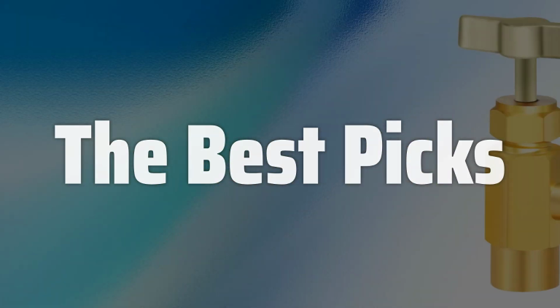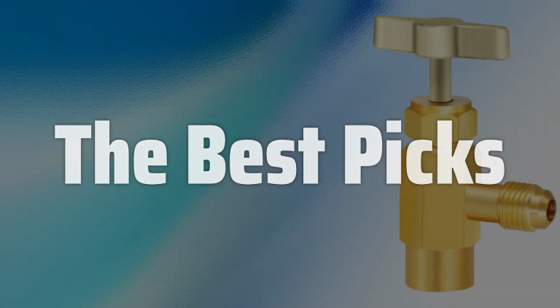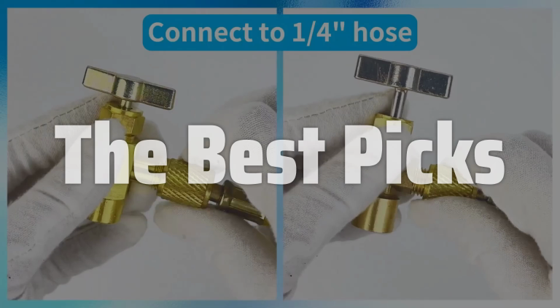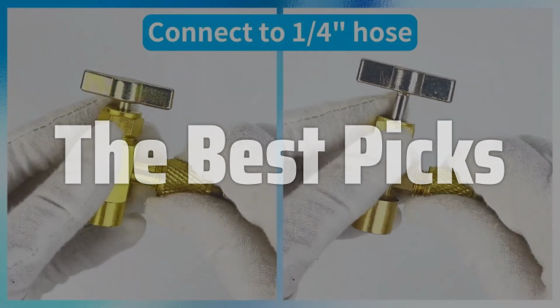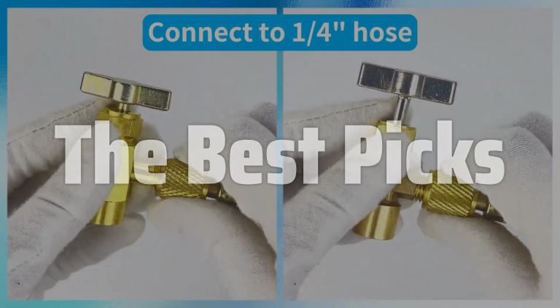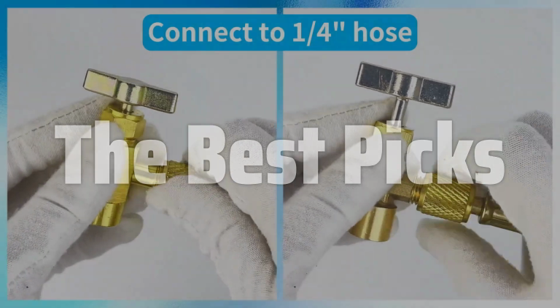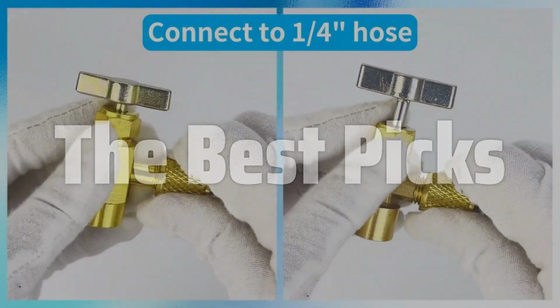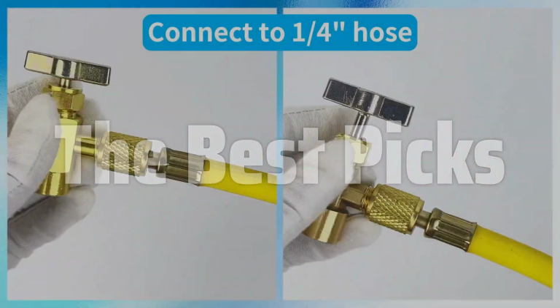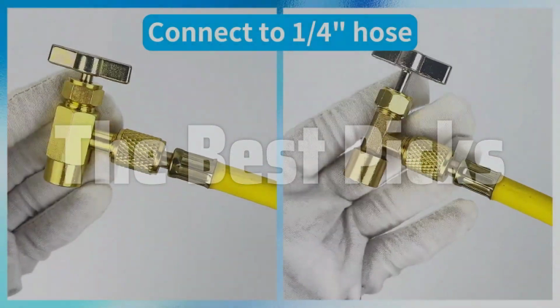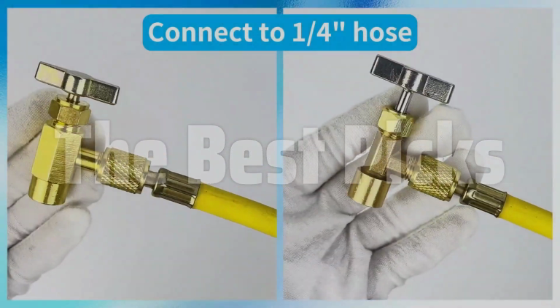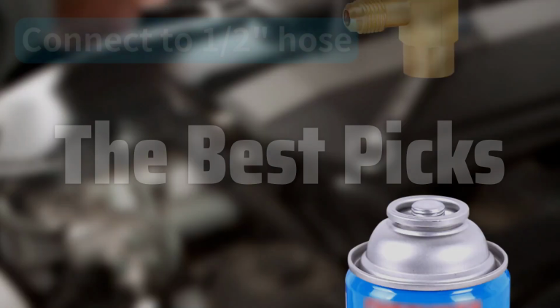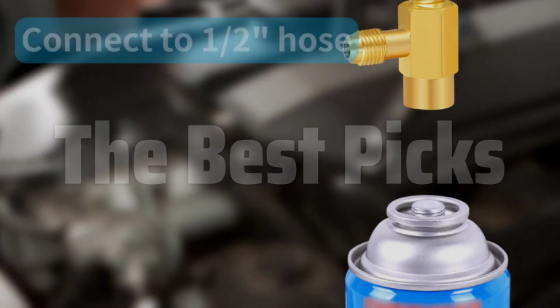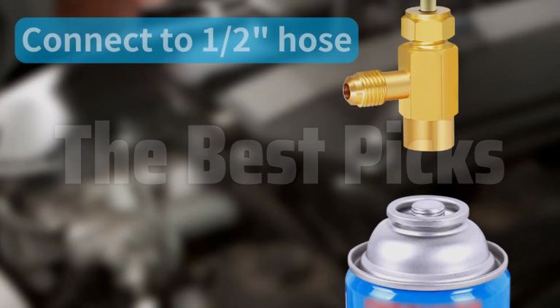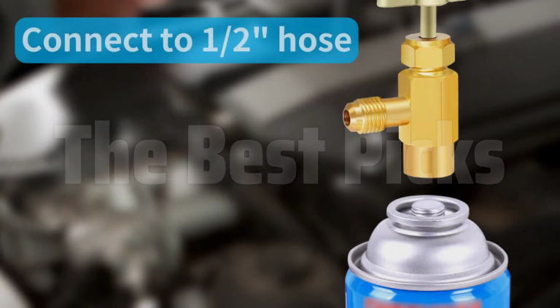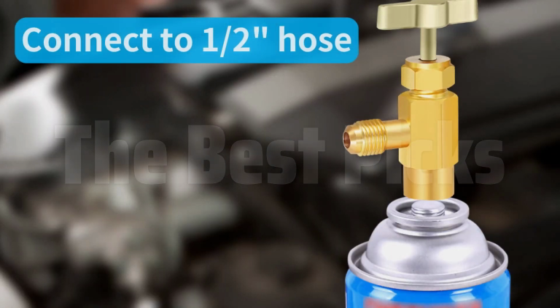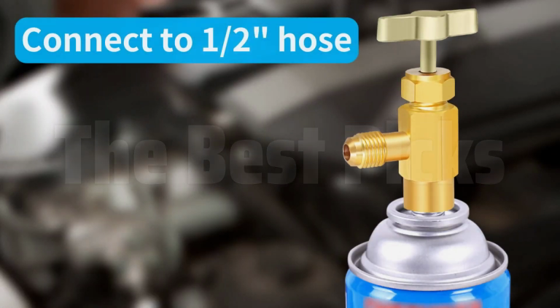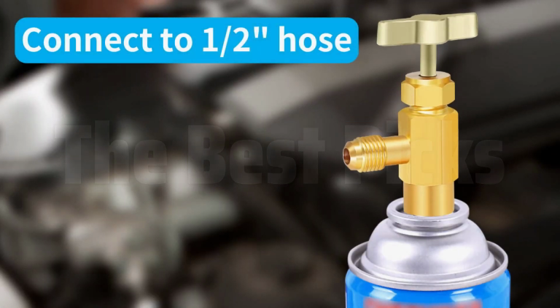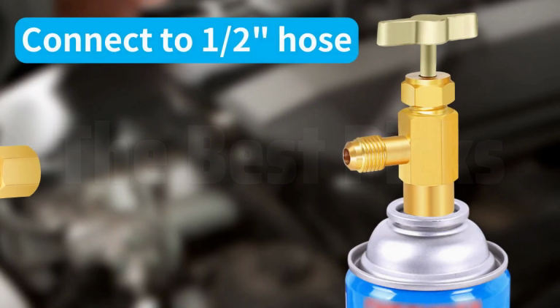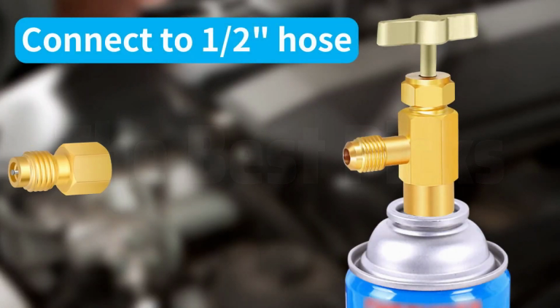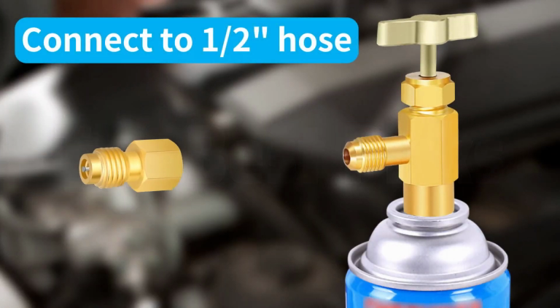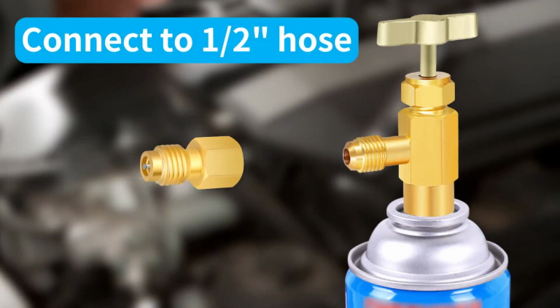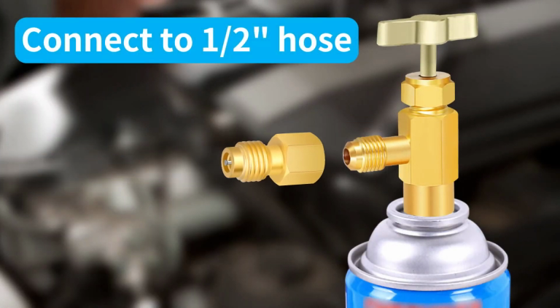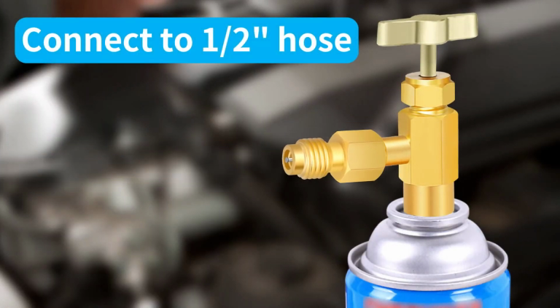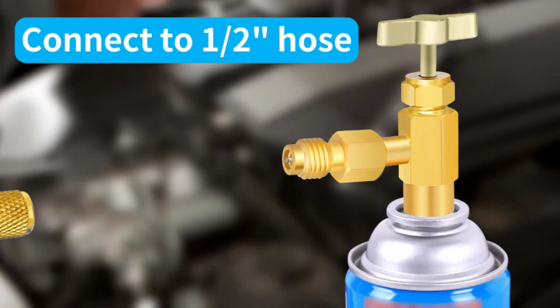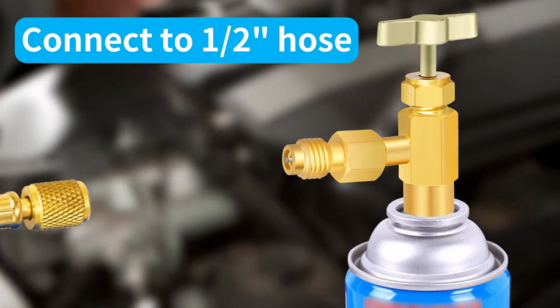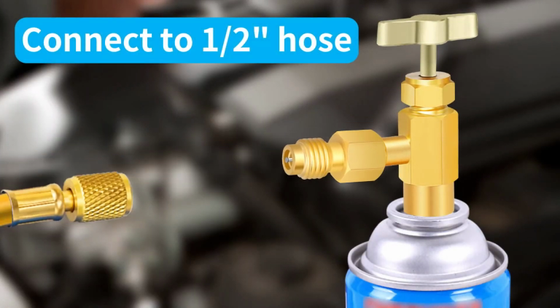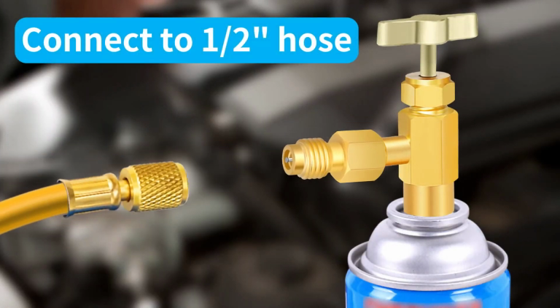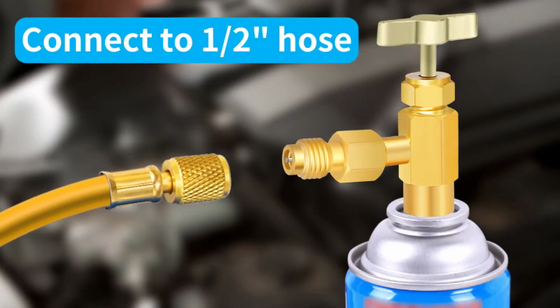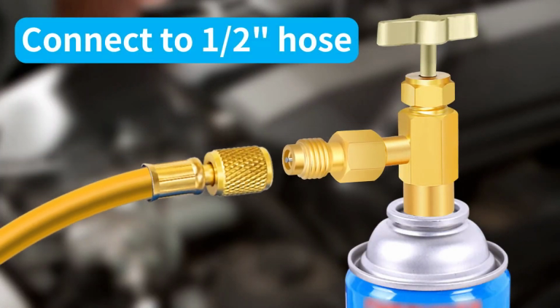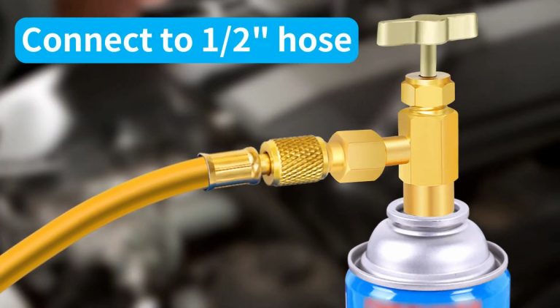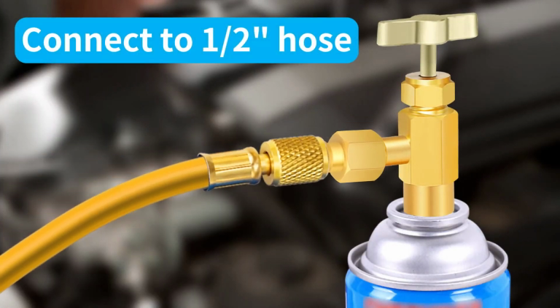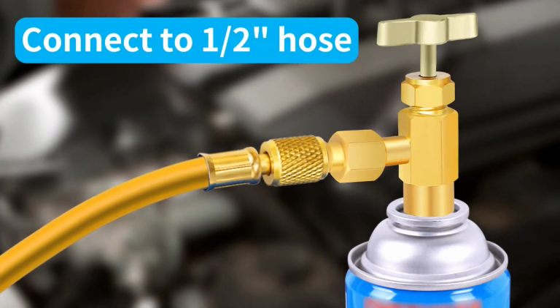Today, we'll take a closer look at this essential tool, exploring its features, benefits, and how to use it properly for optimal performance and safety.